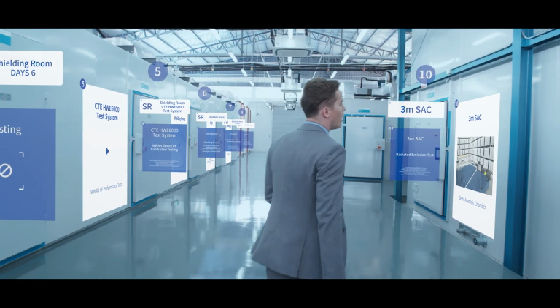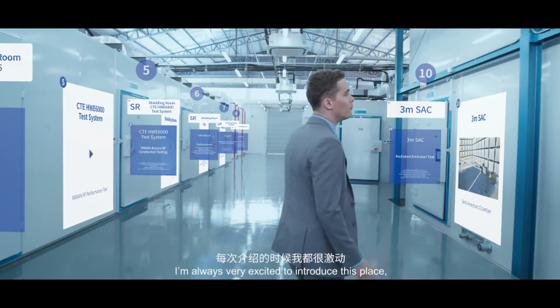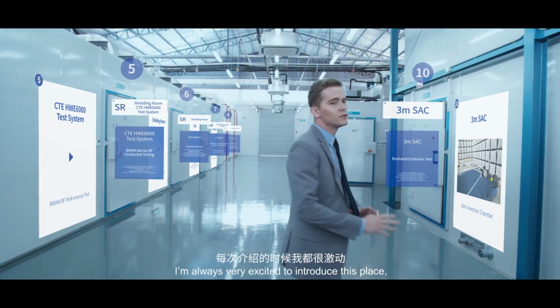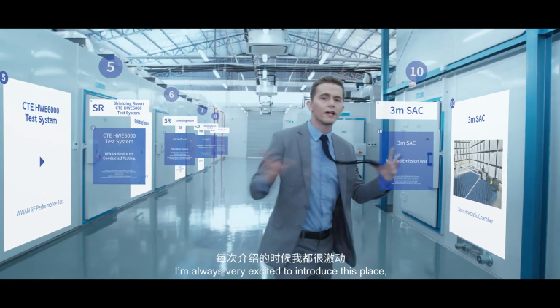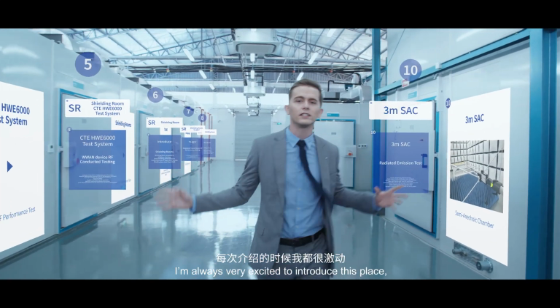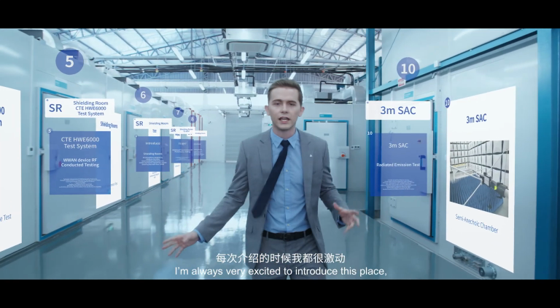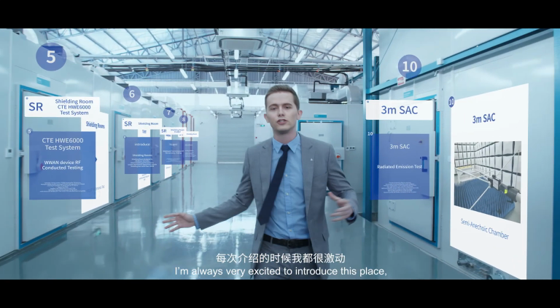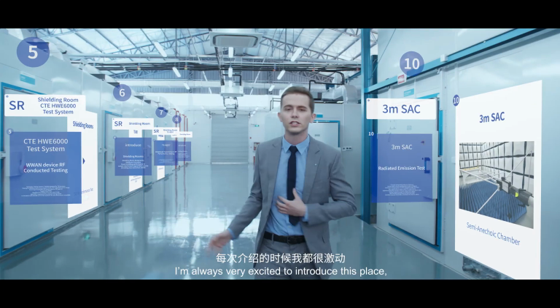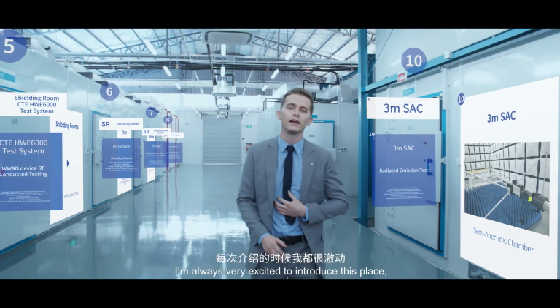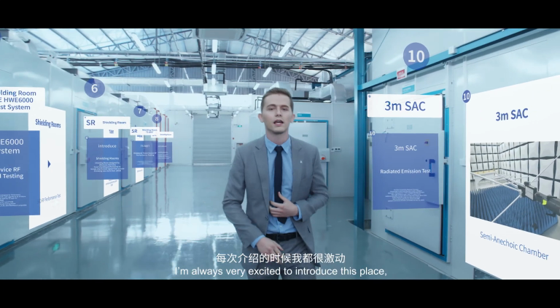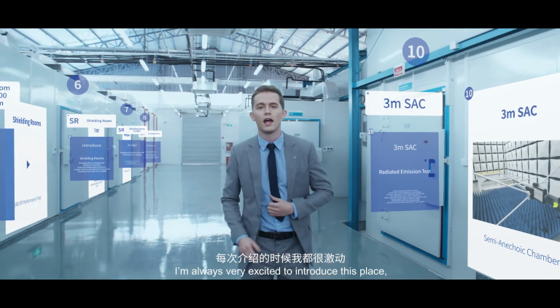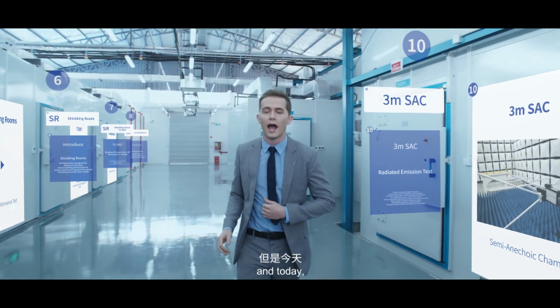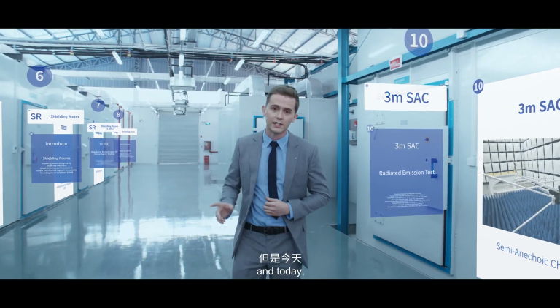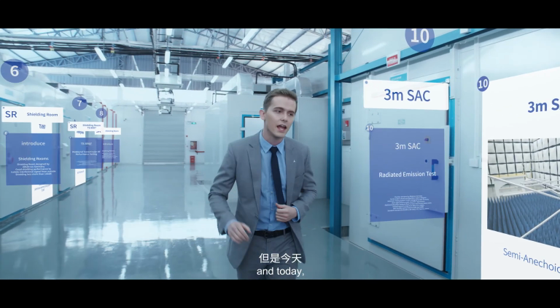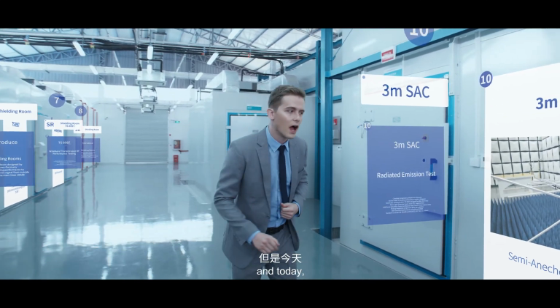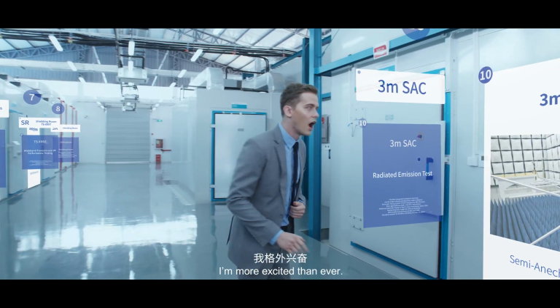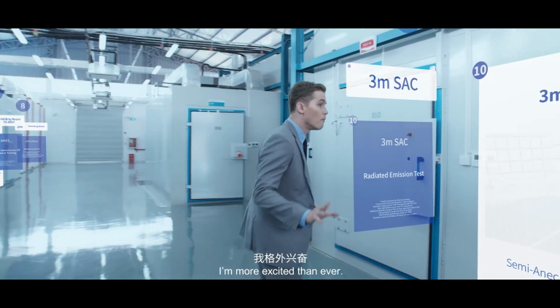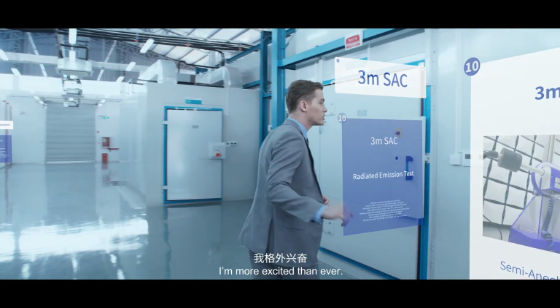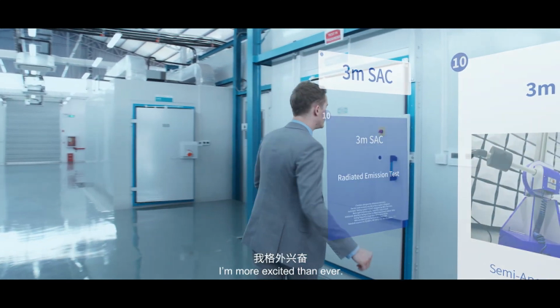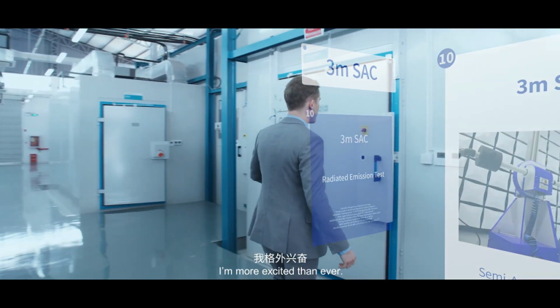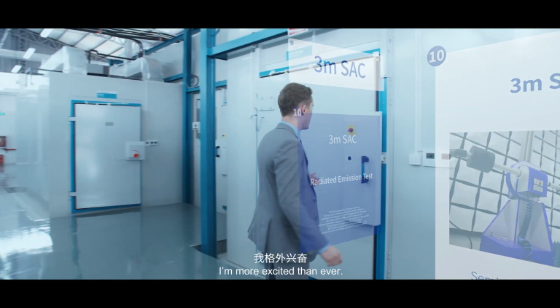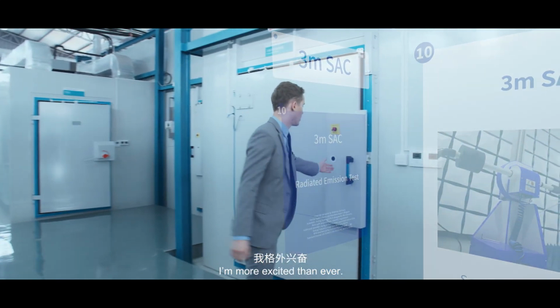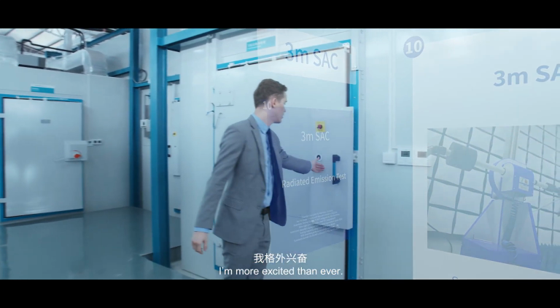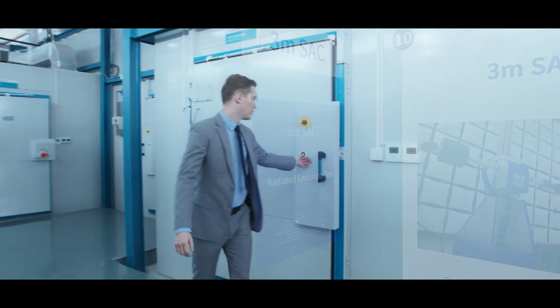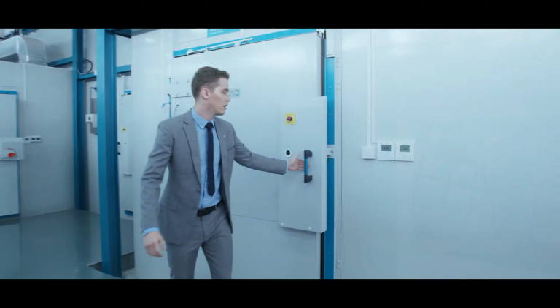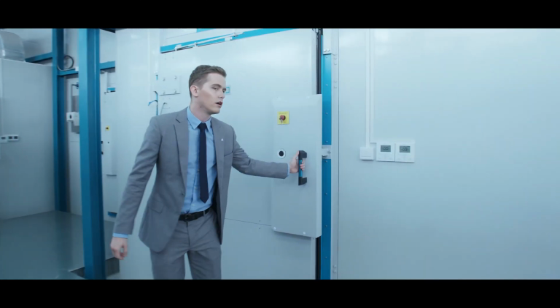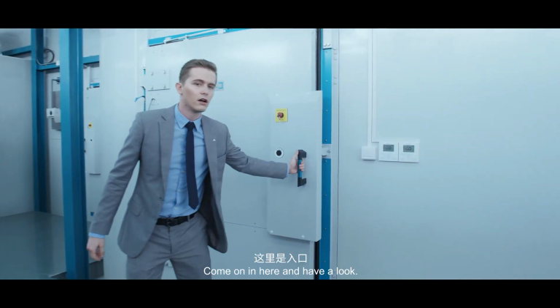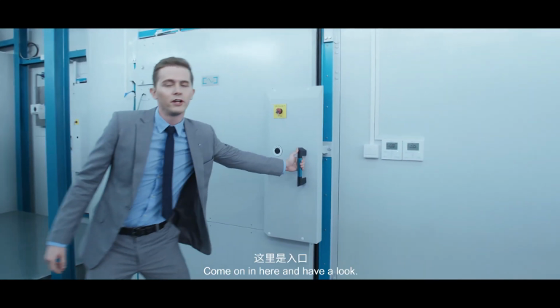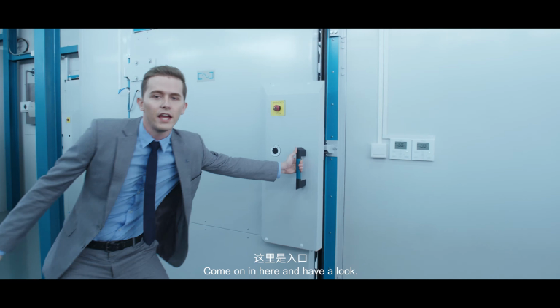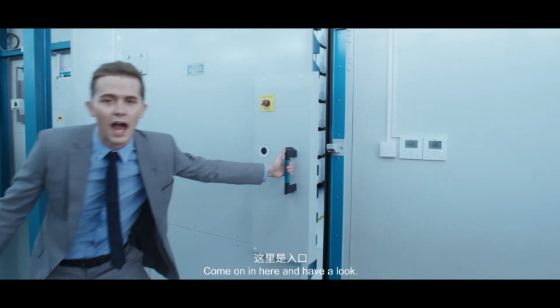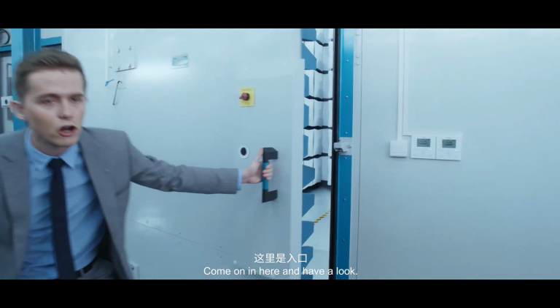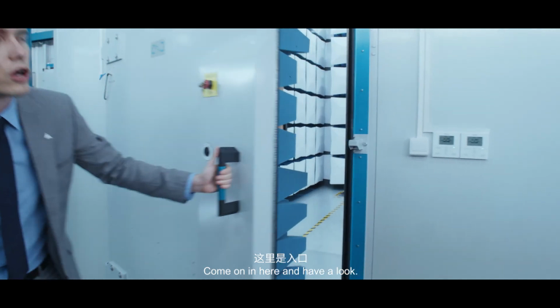I'm always very excited to introduce this place. And today, I'm more excited than ever. Come on in here and have a look.